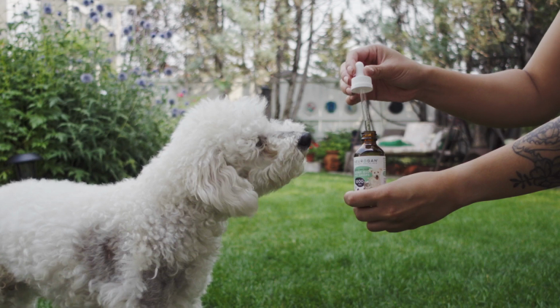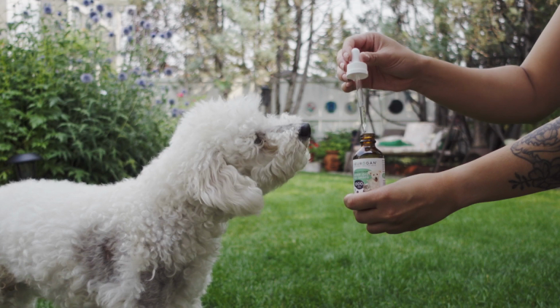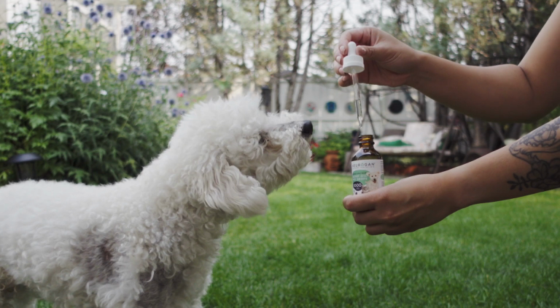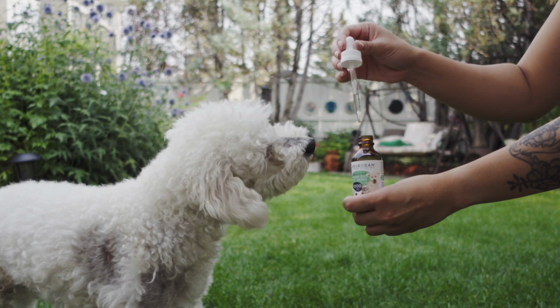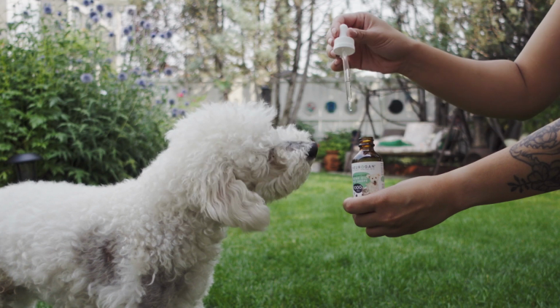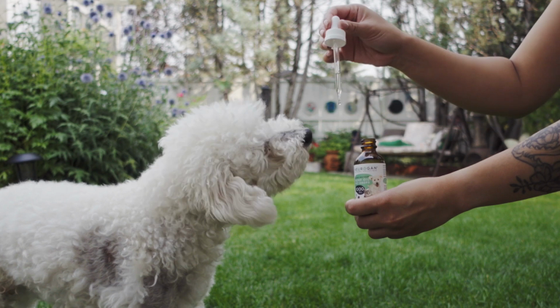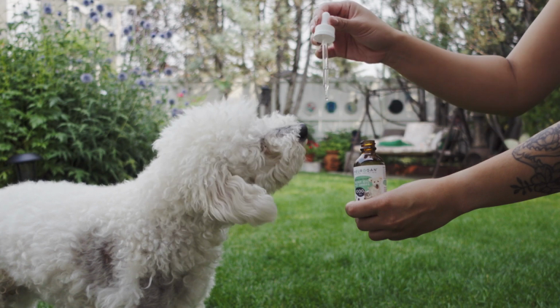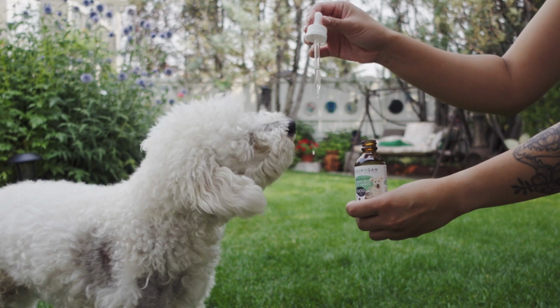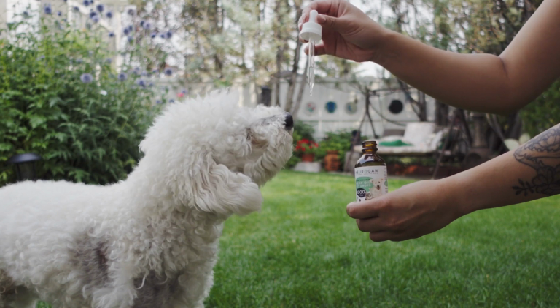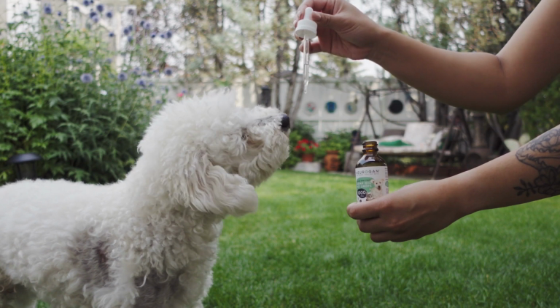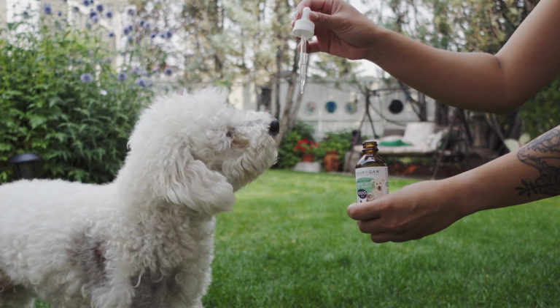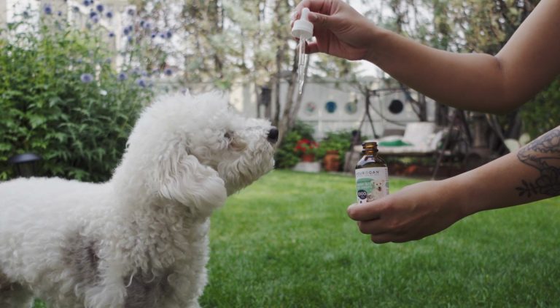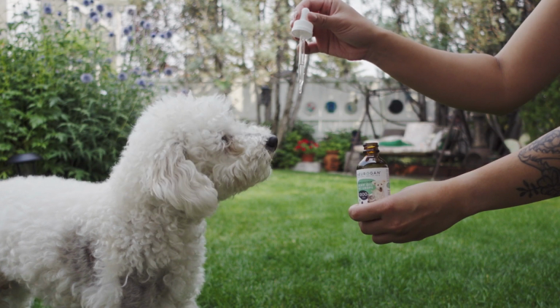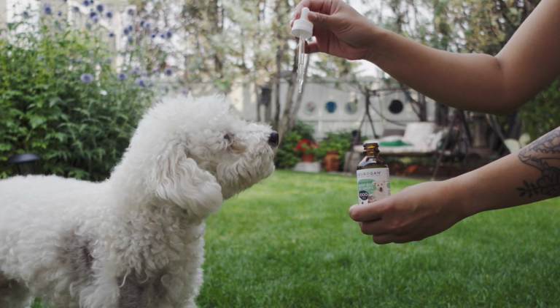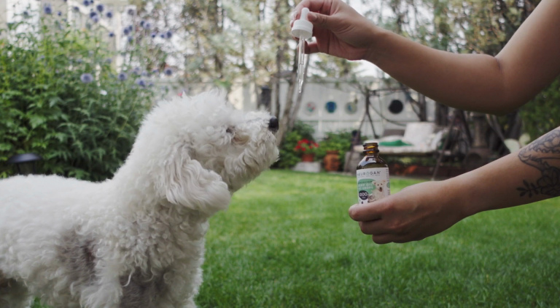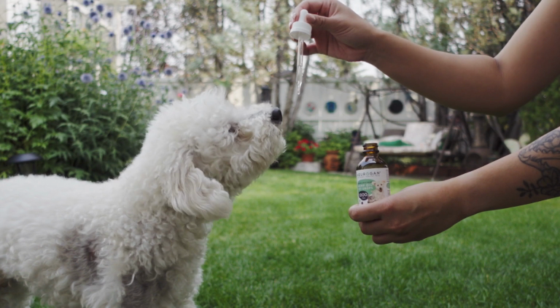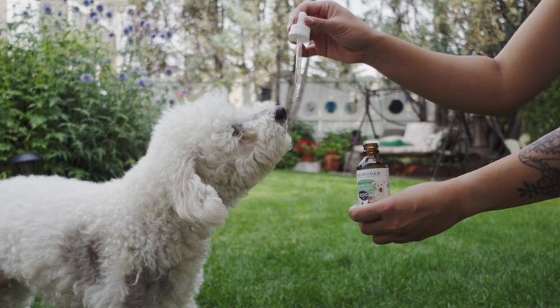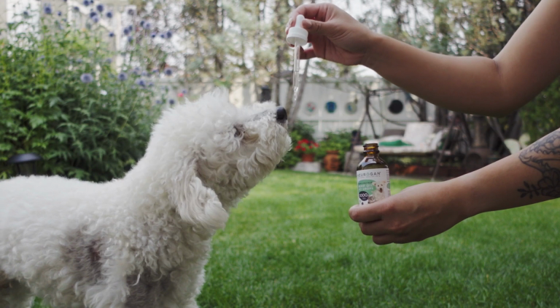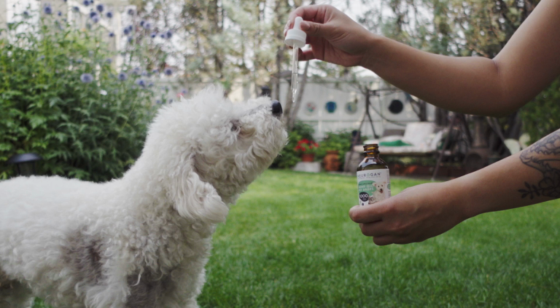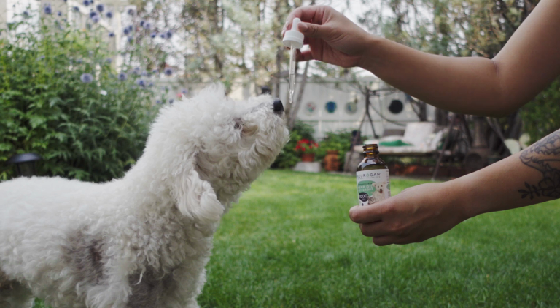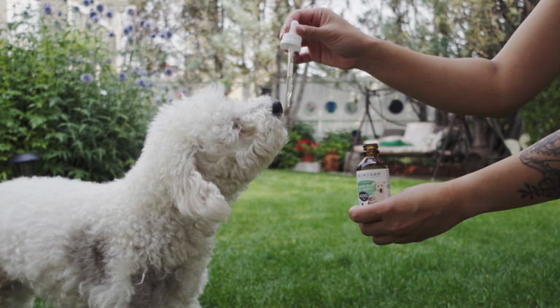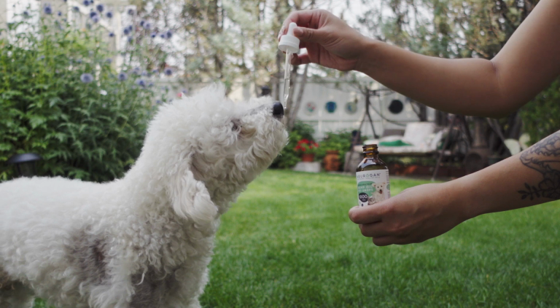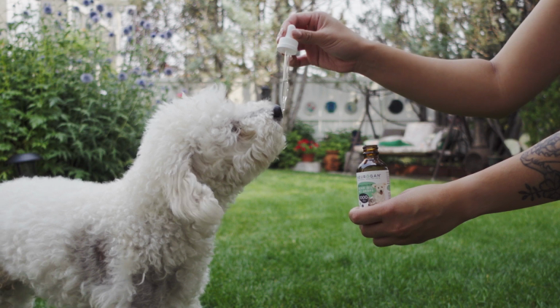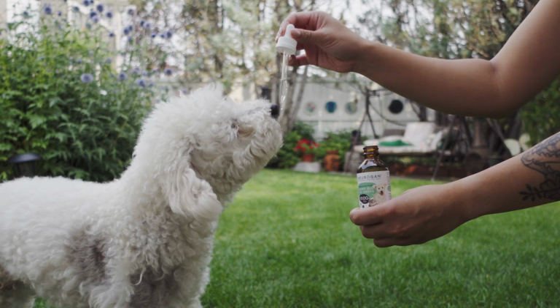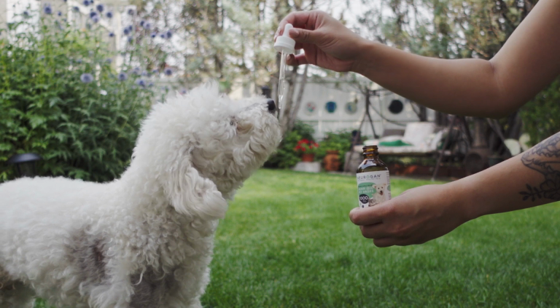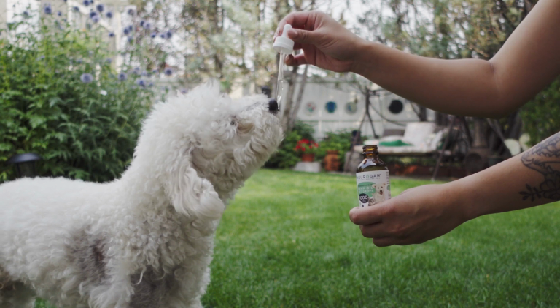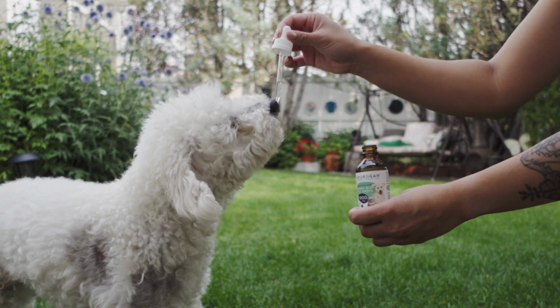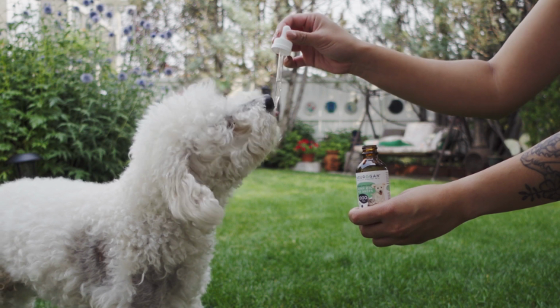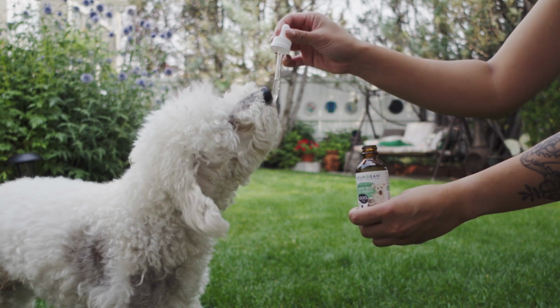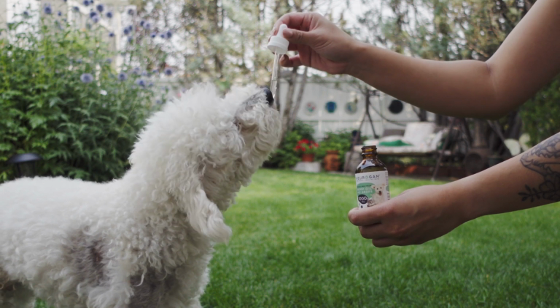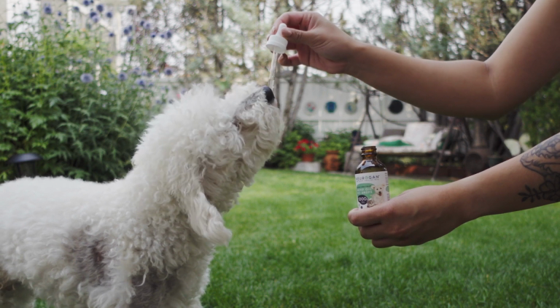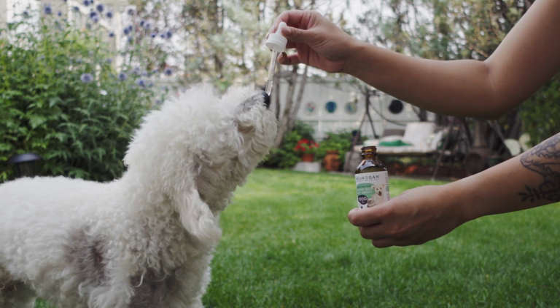And pet owners love using CBD oil to support their furry friends' wellness too.